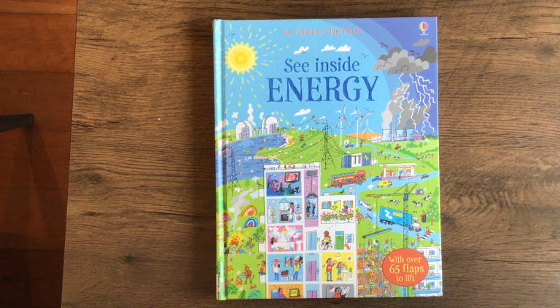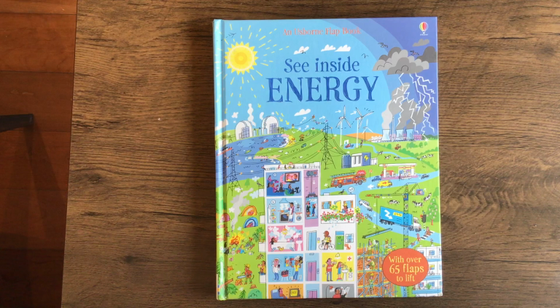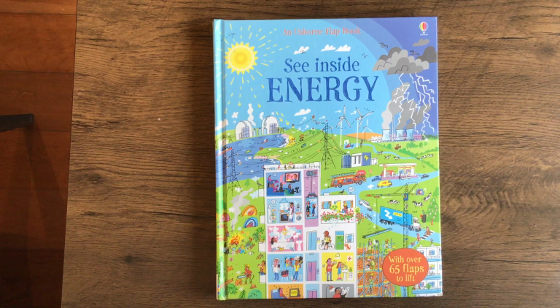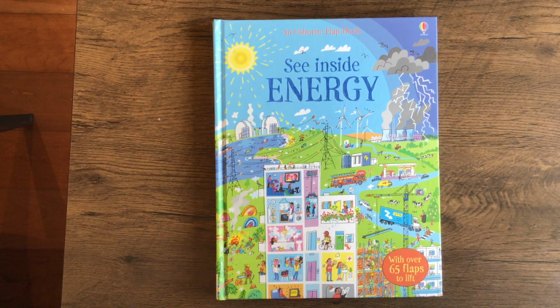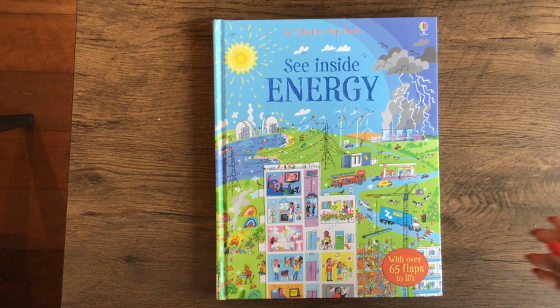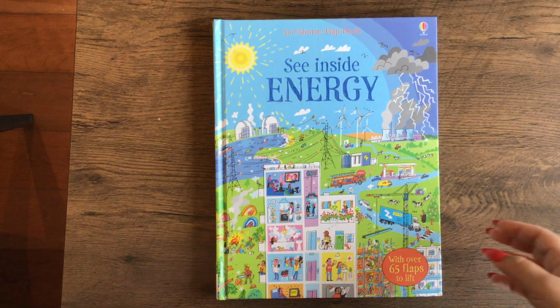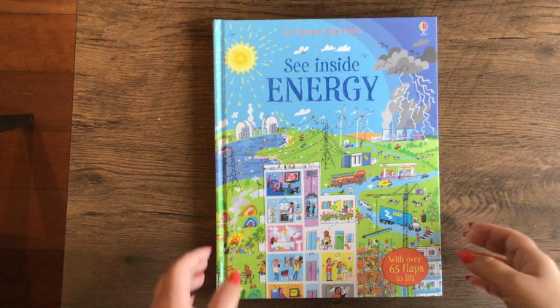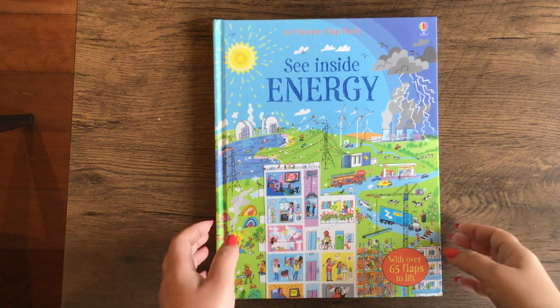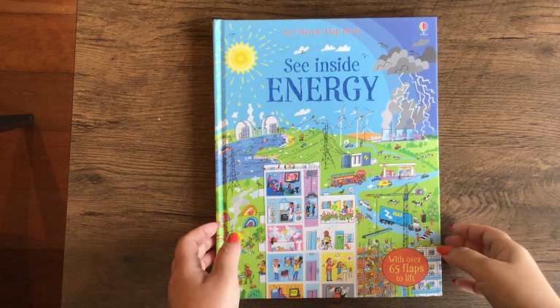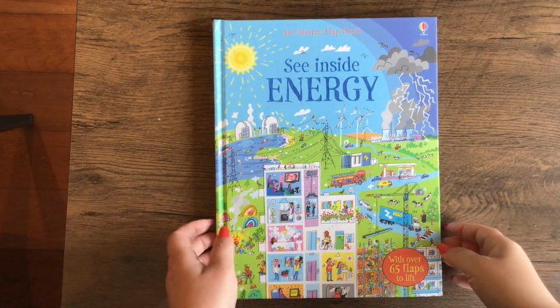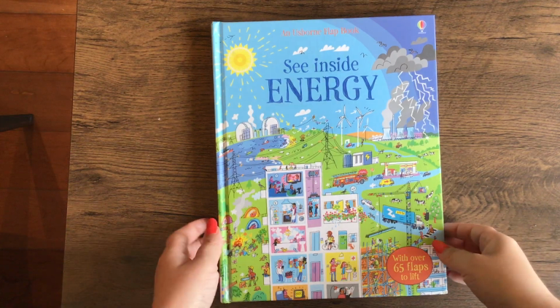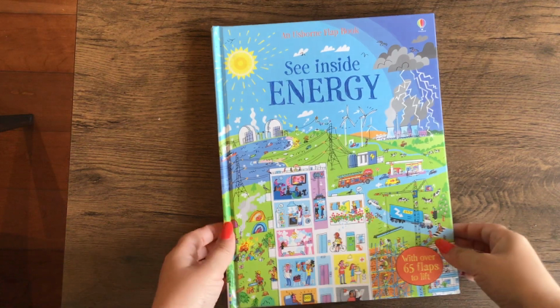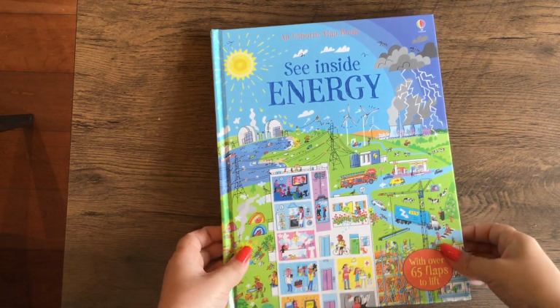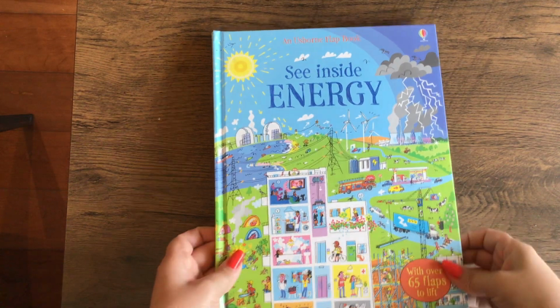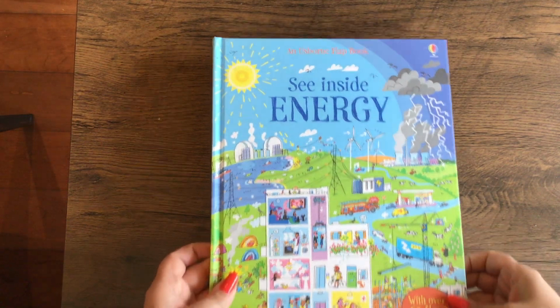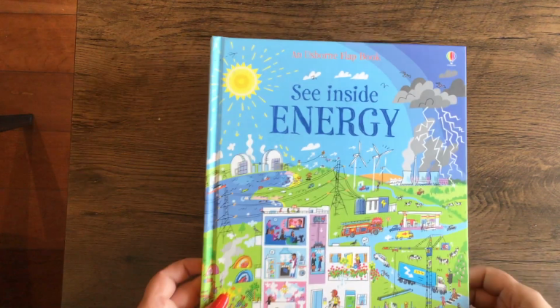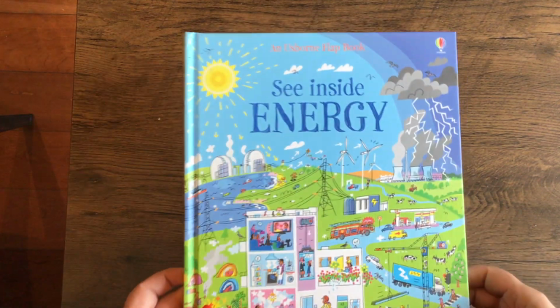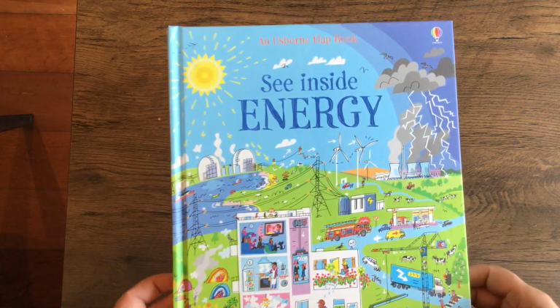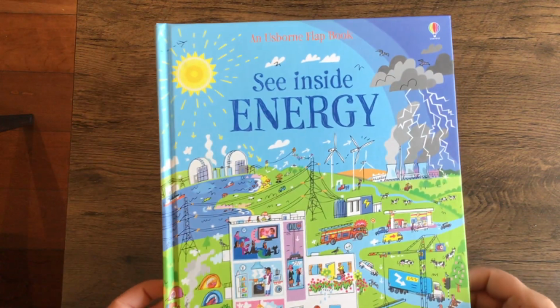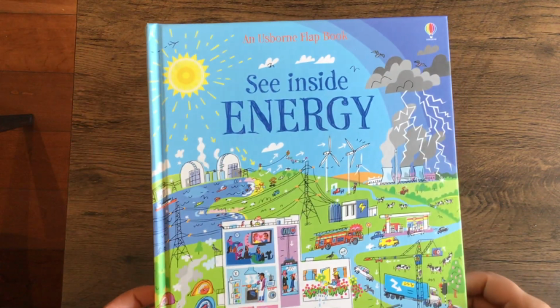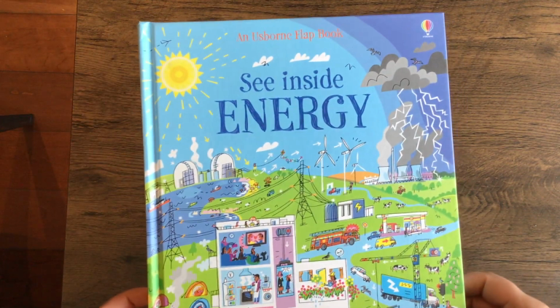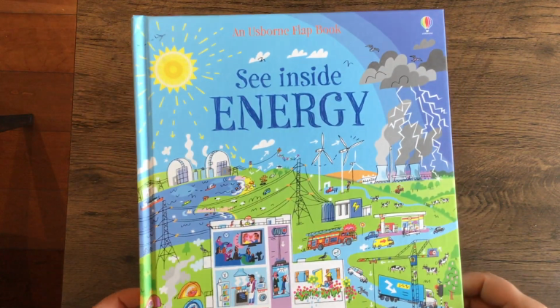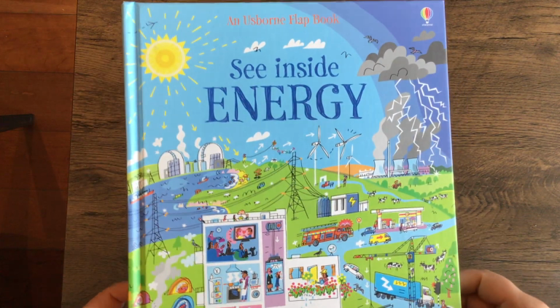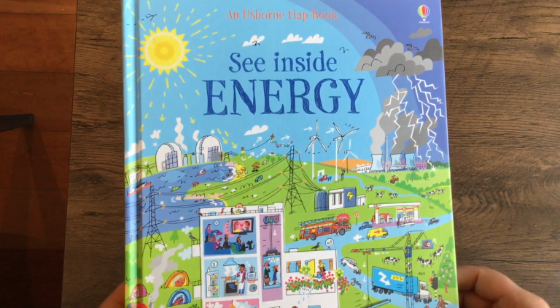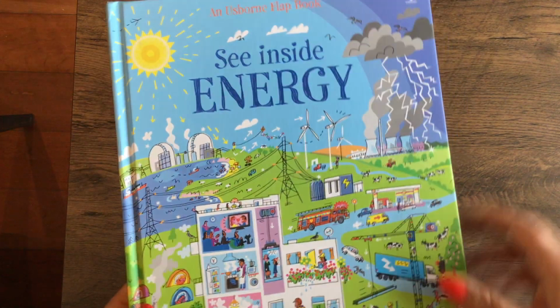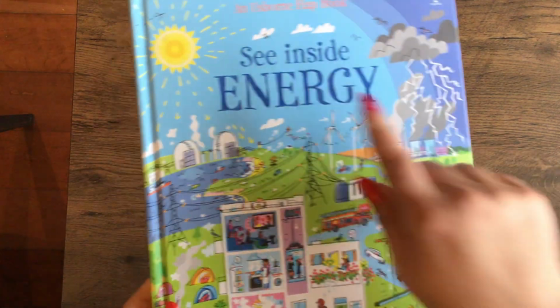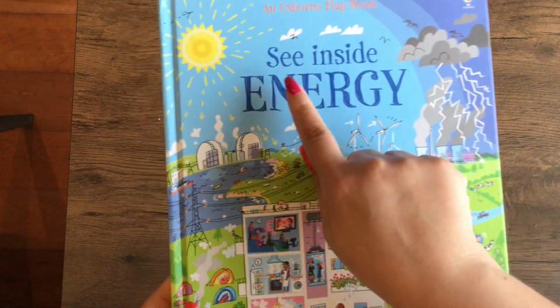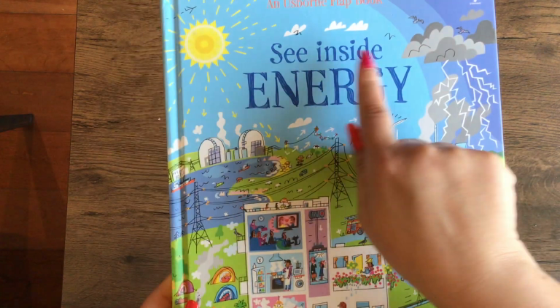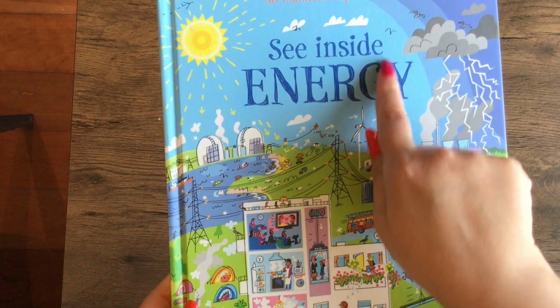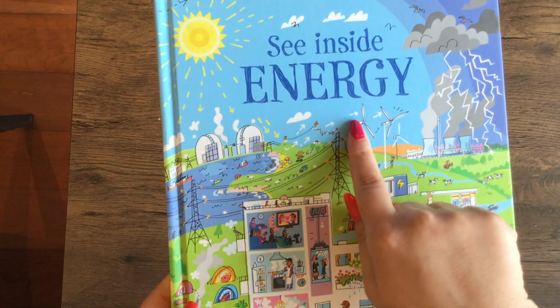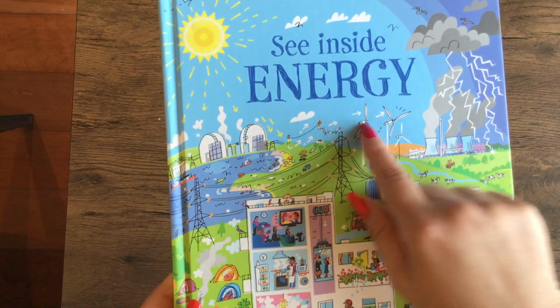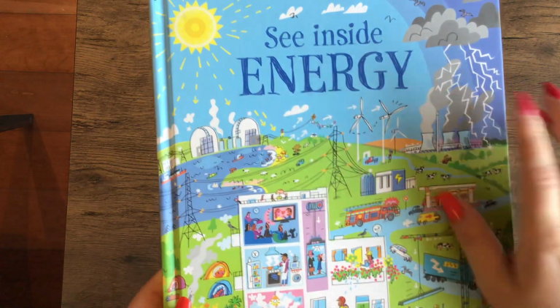Hello, welcome to Books with Laura. Today we're talking about the Usborne Flapbook, See Inside Energy.